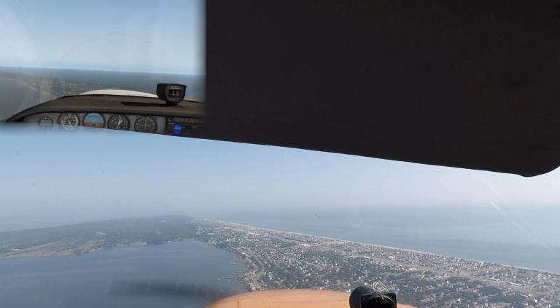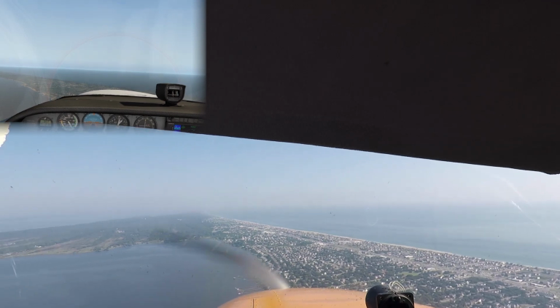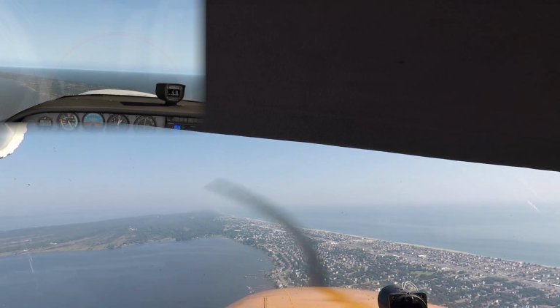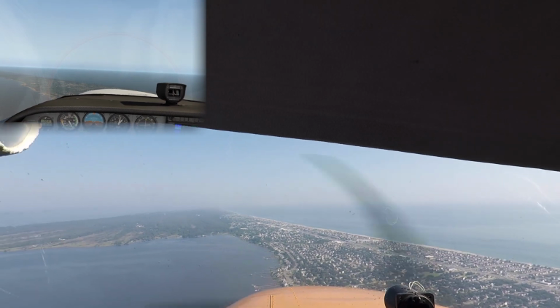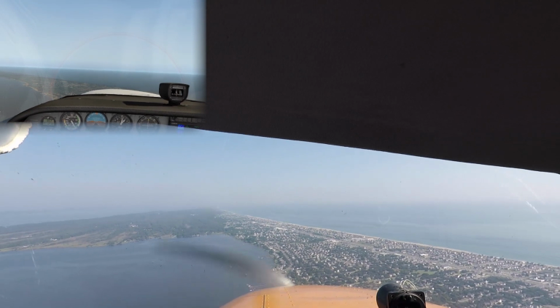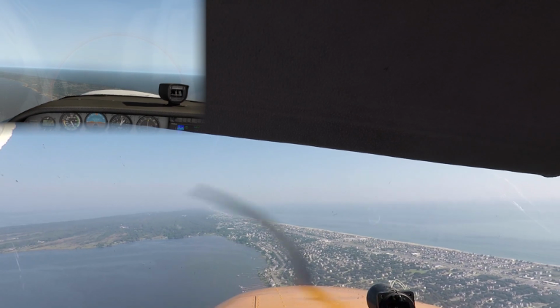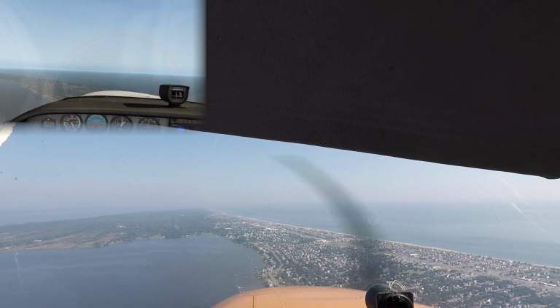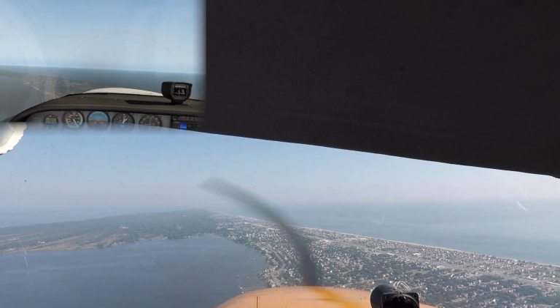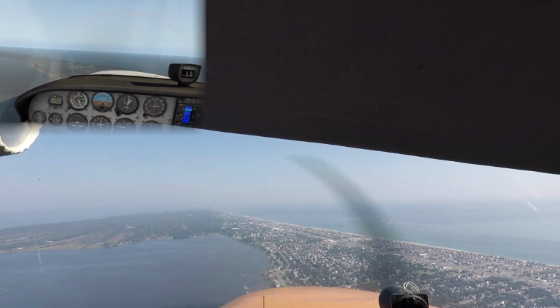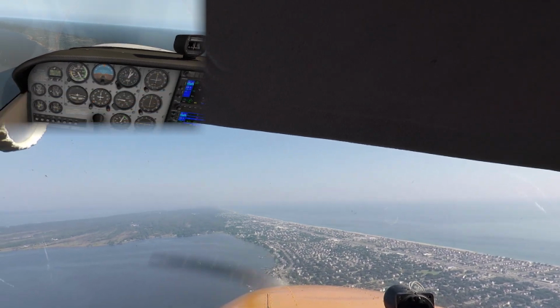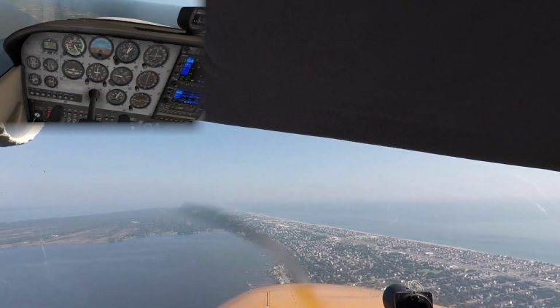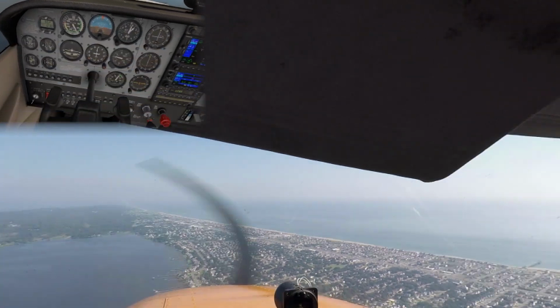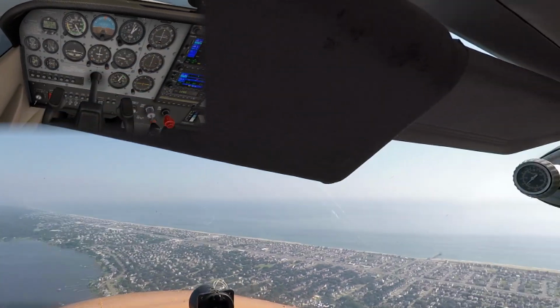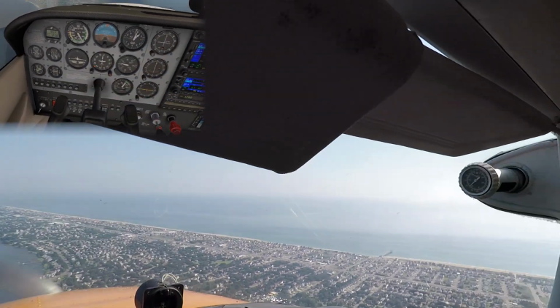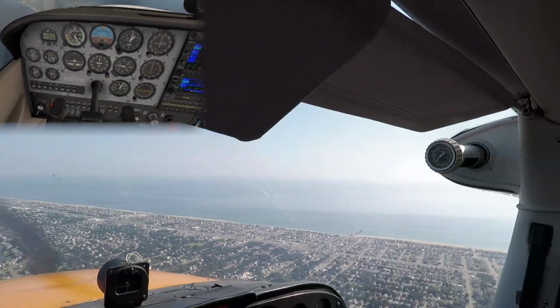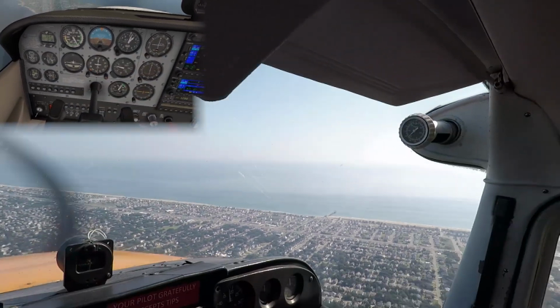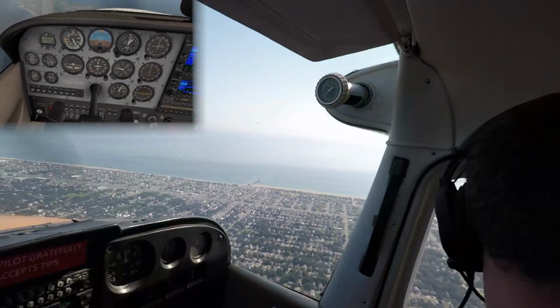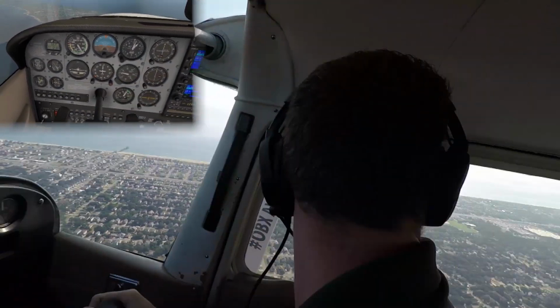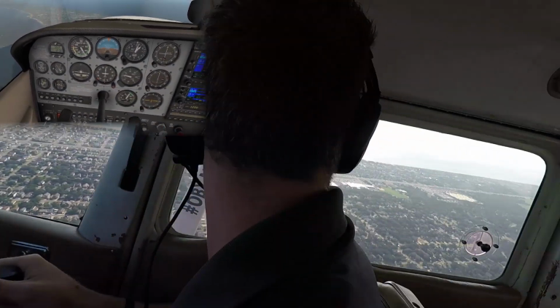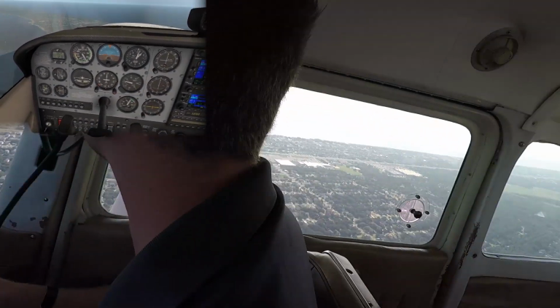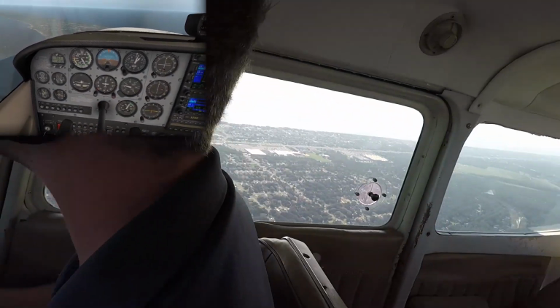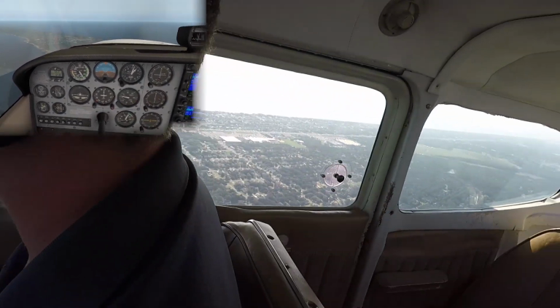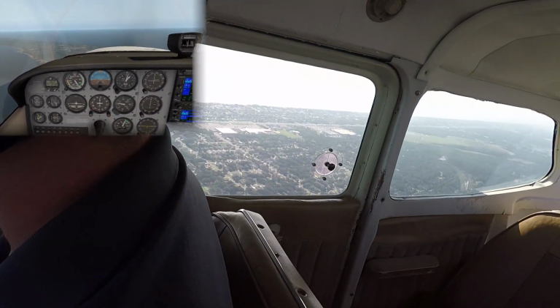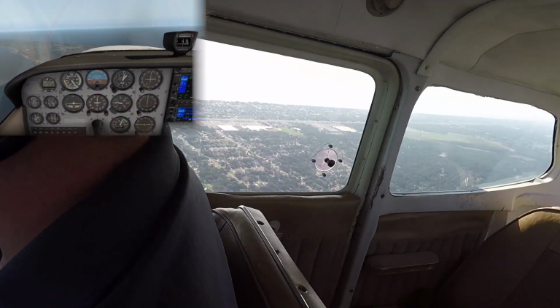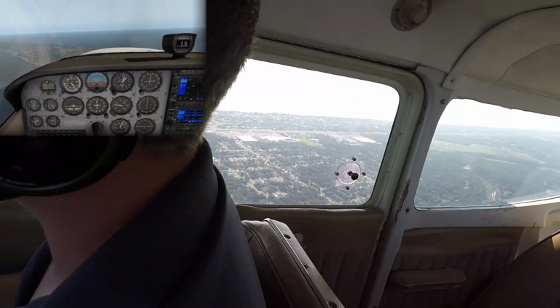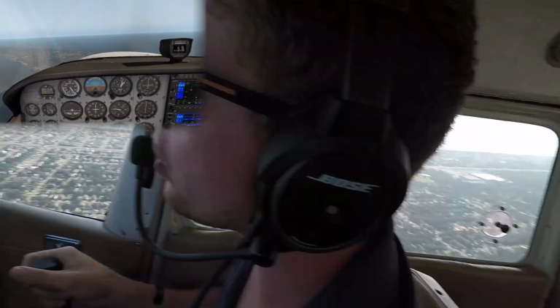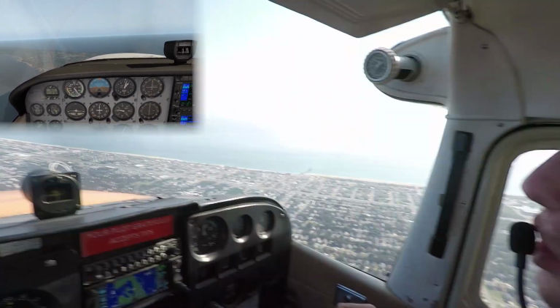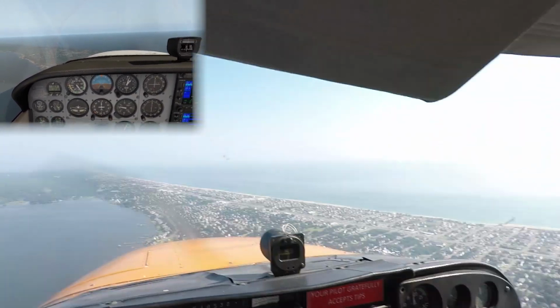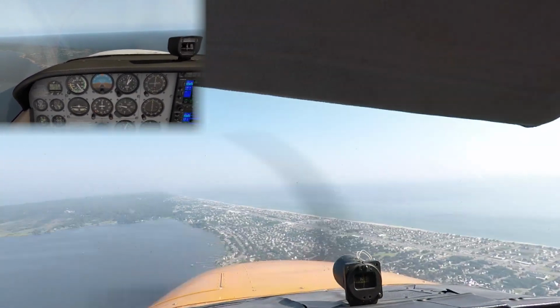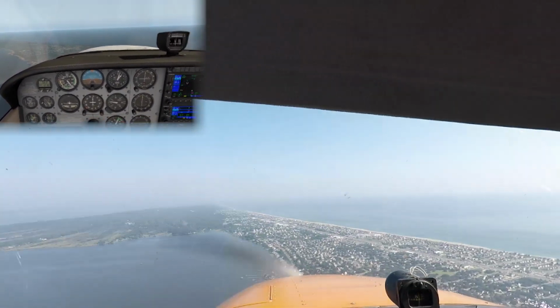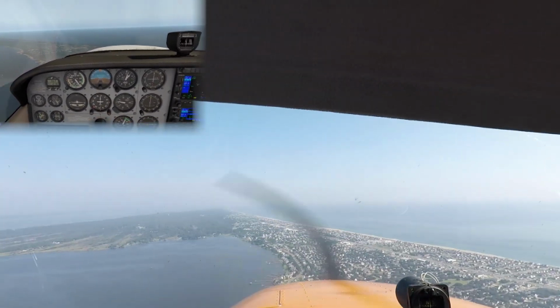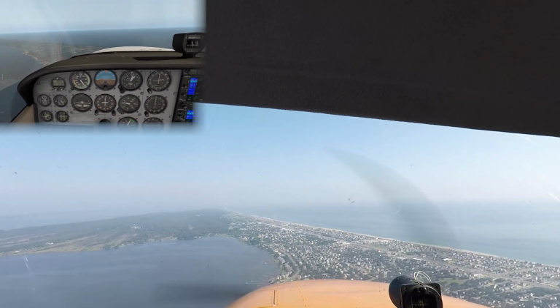Entering downwind leg for First Flight Airport runway 21 at 1,000 feet. No traffic in sight.